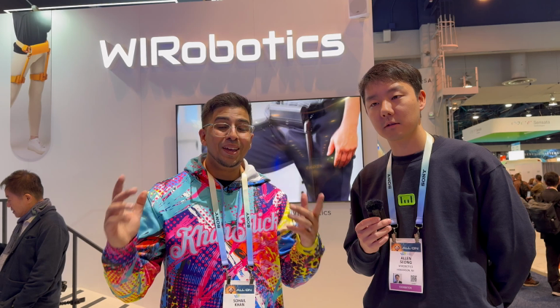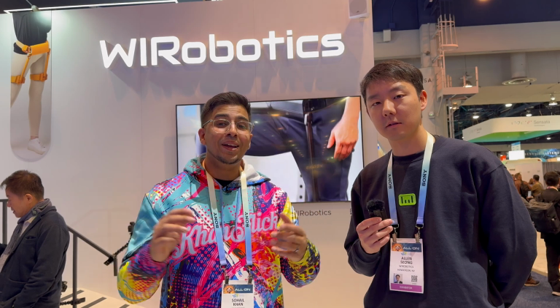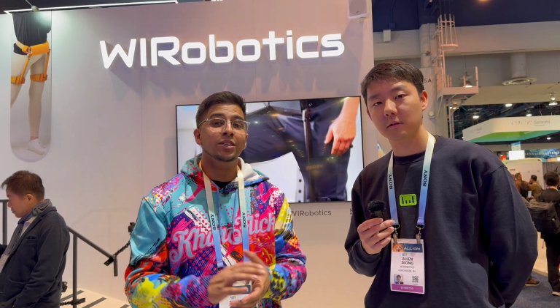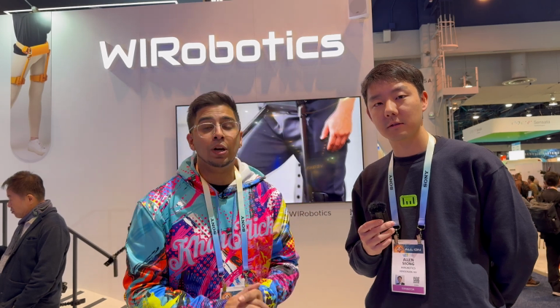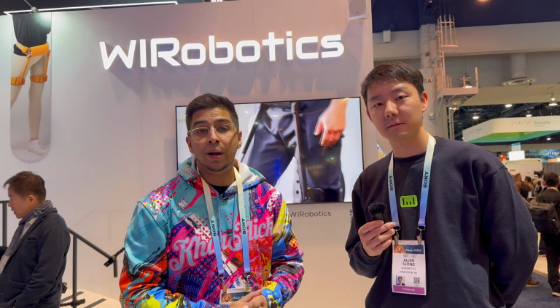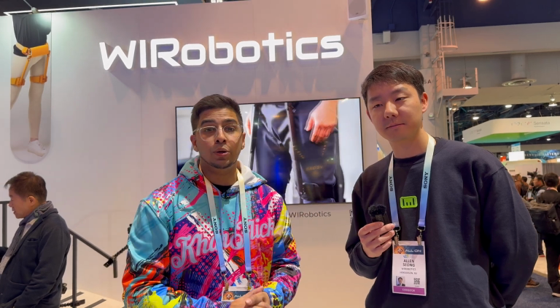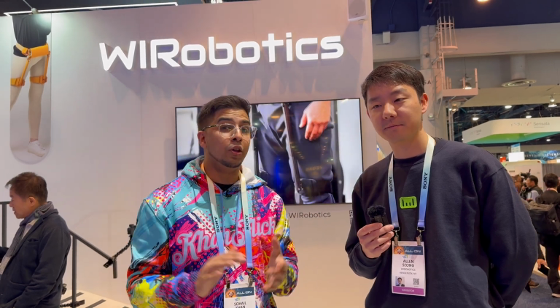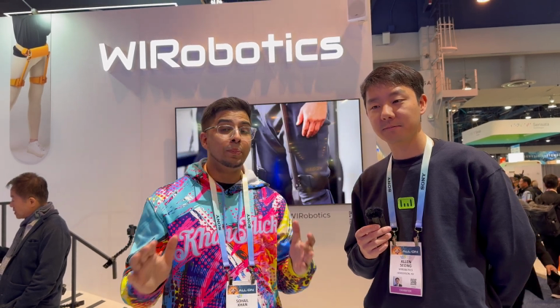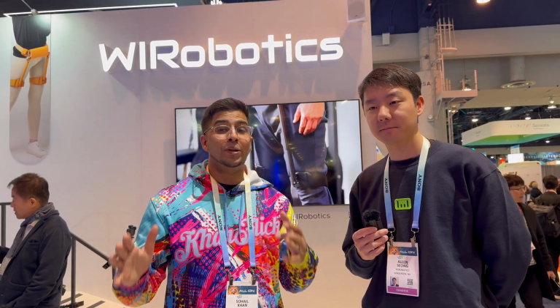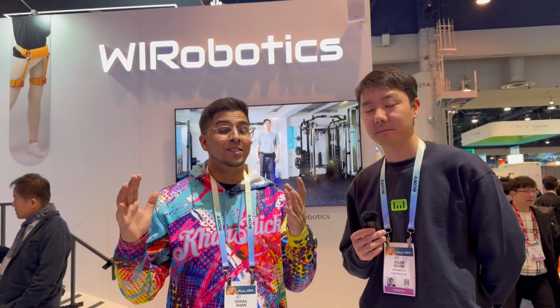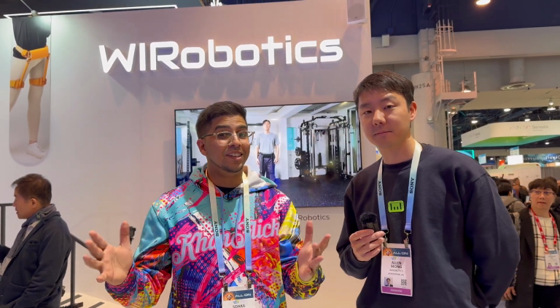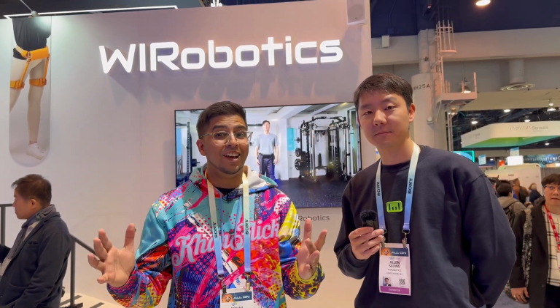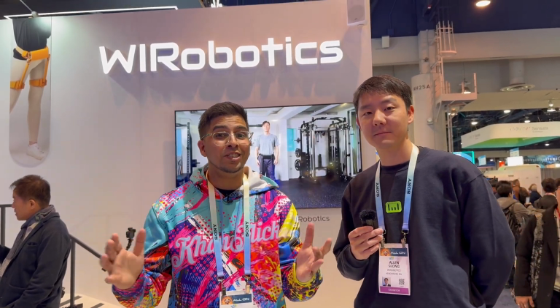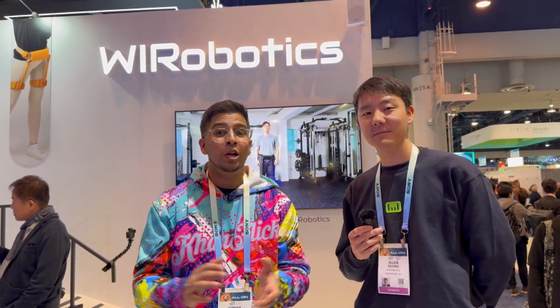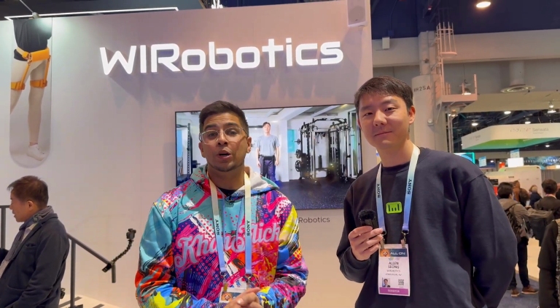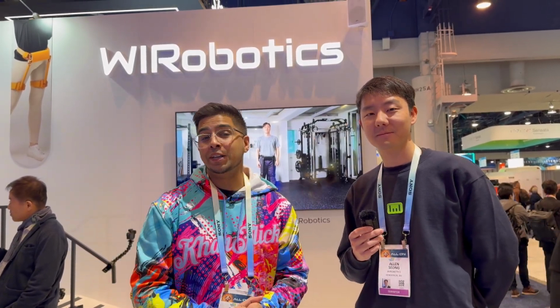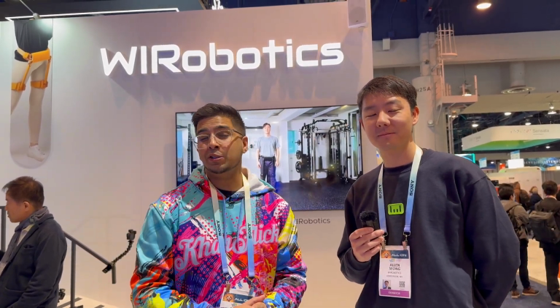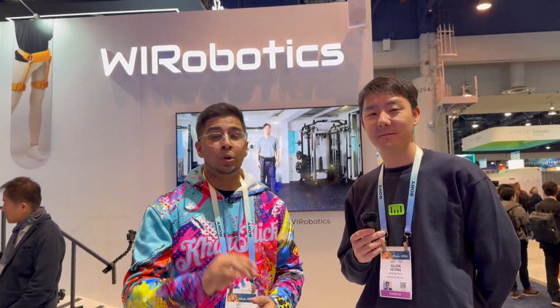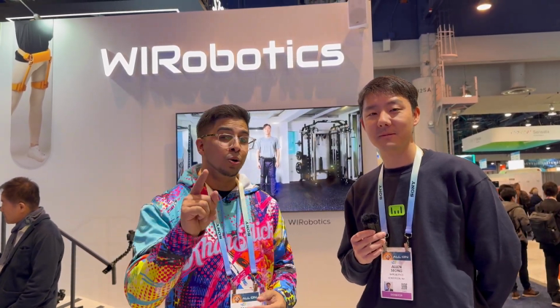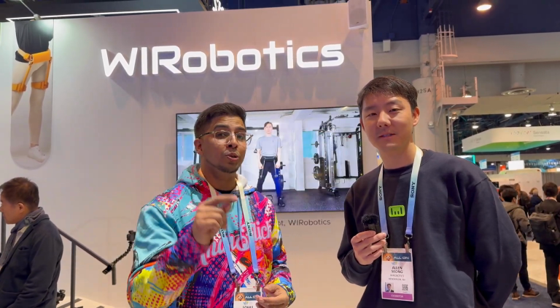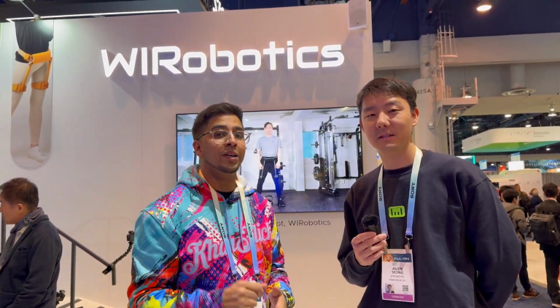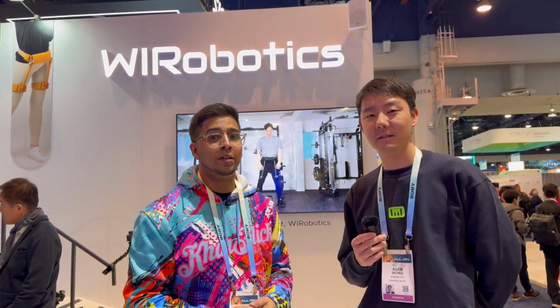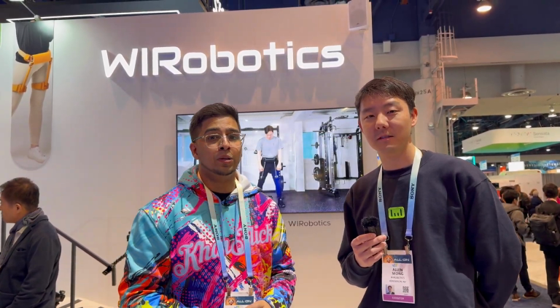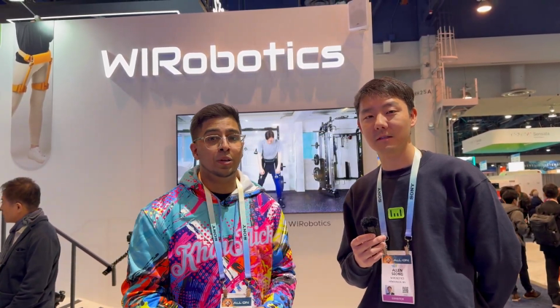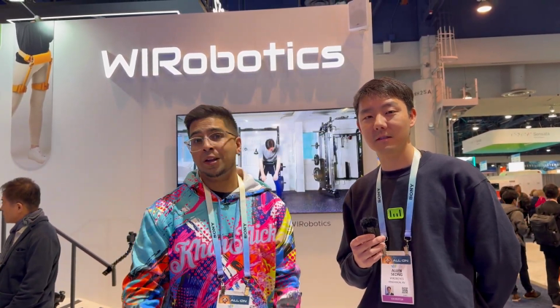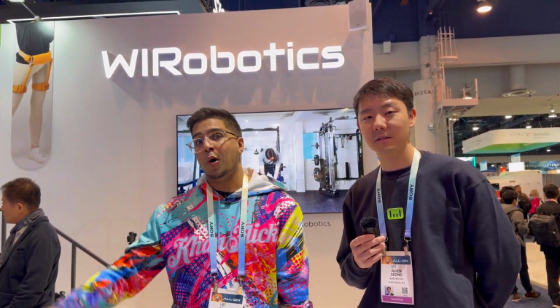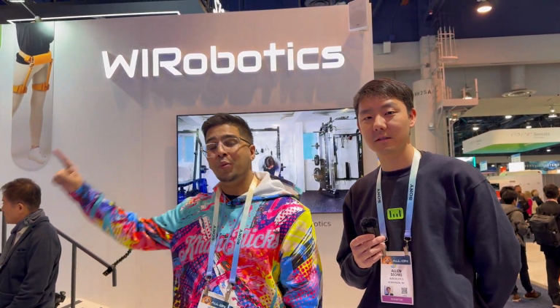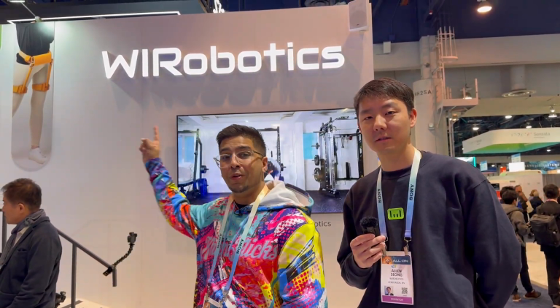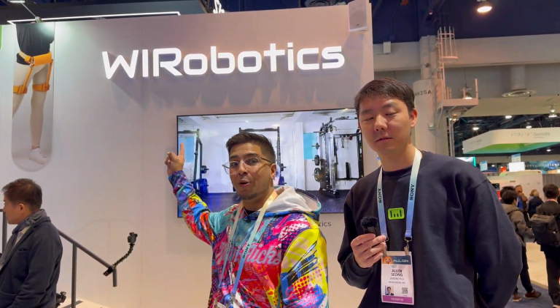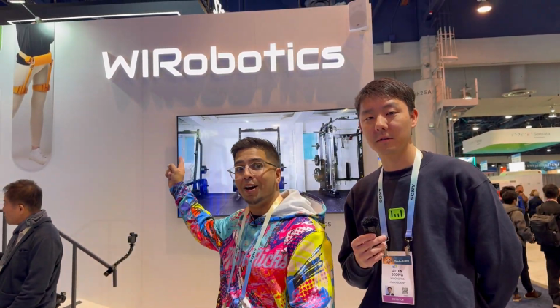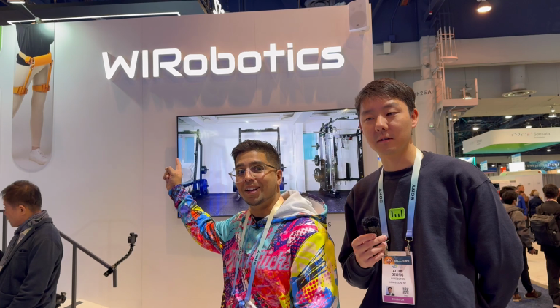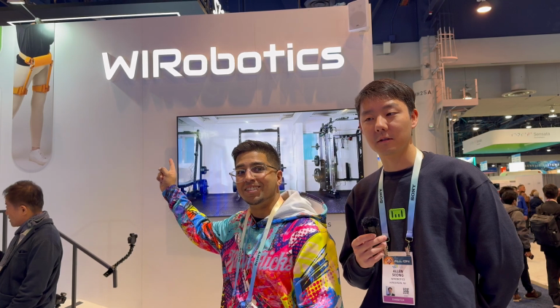Hey guys! Welcome back to another episode at CES. We're checking out some cool new tech including Wii Robotics.